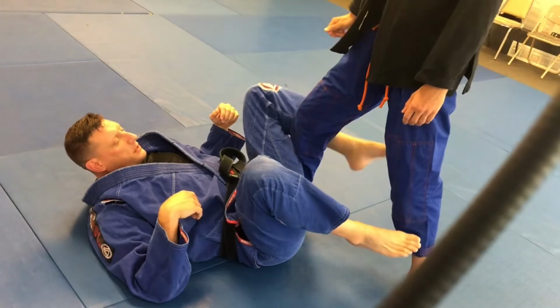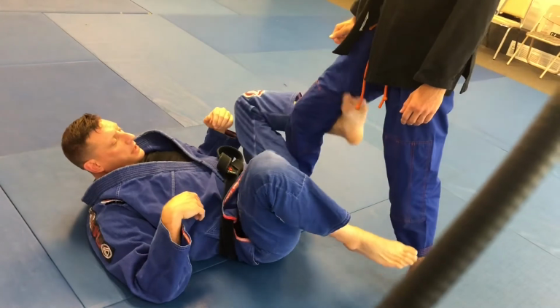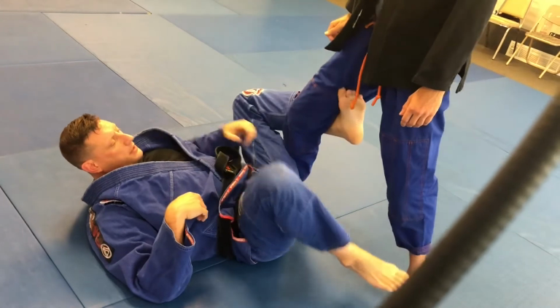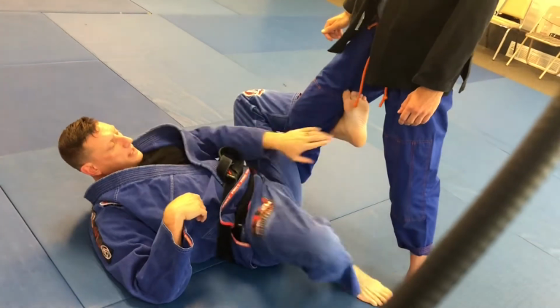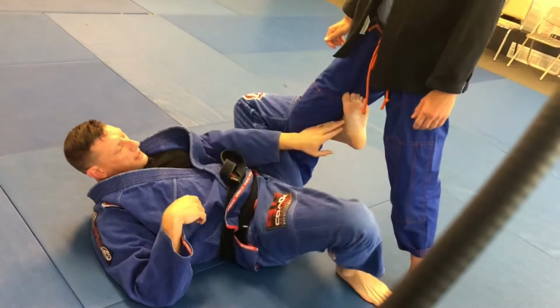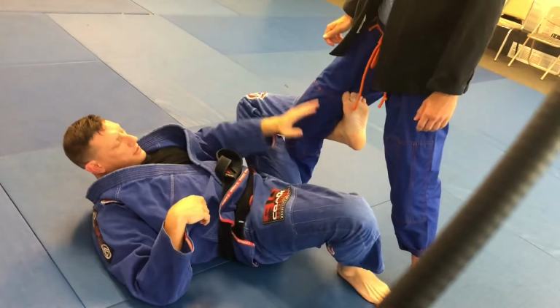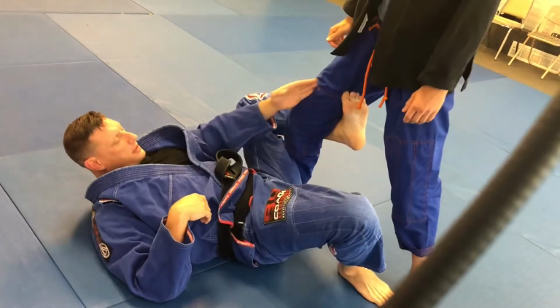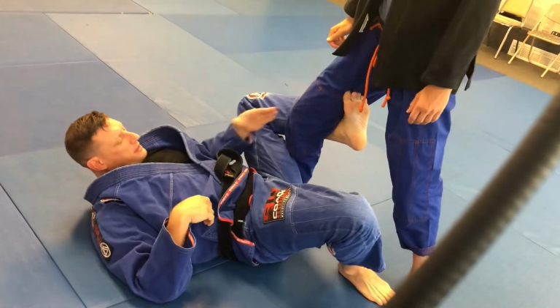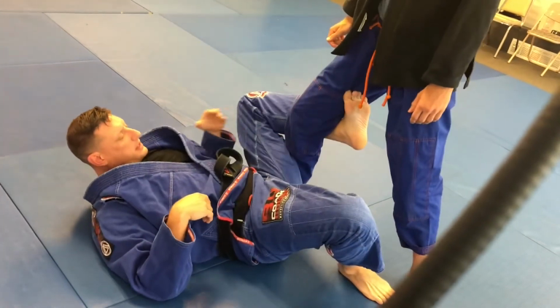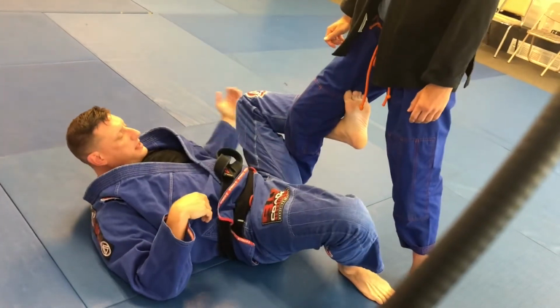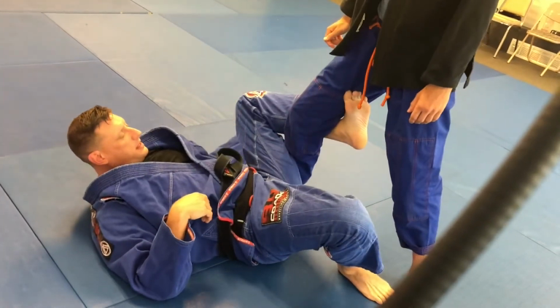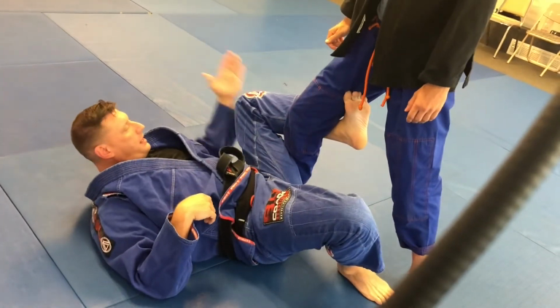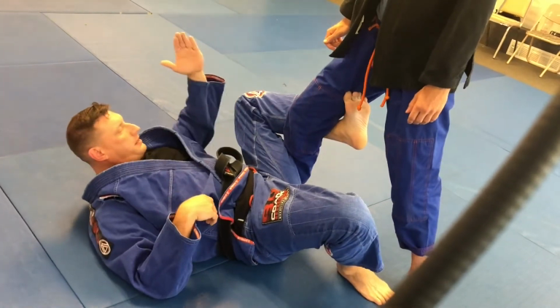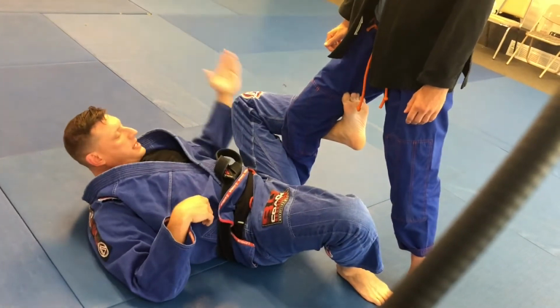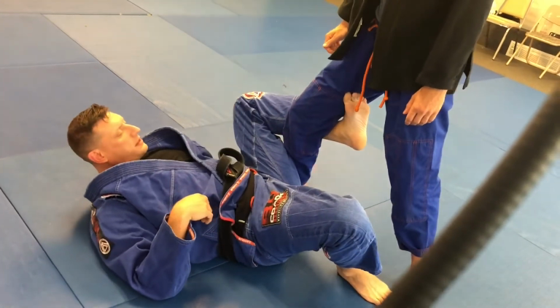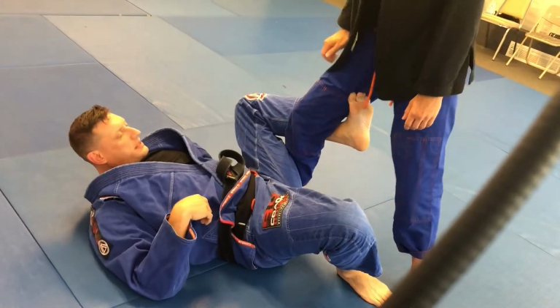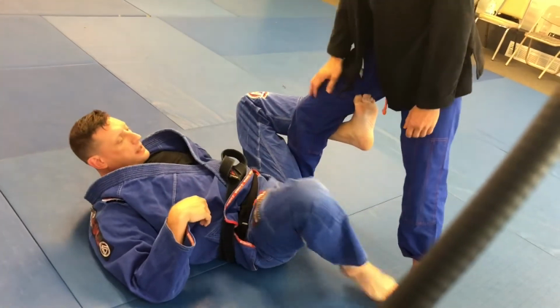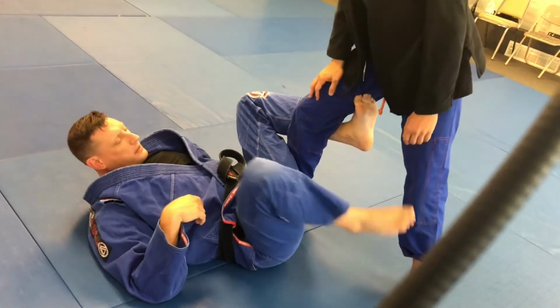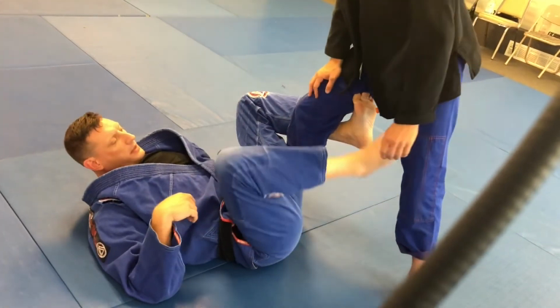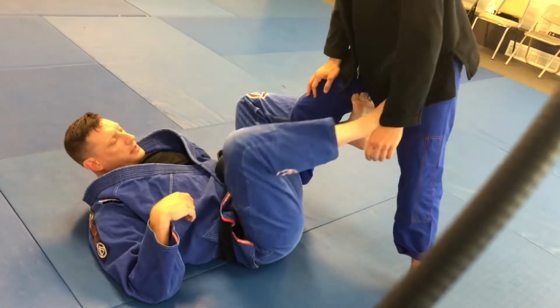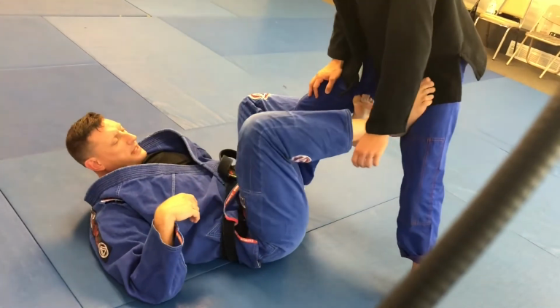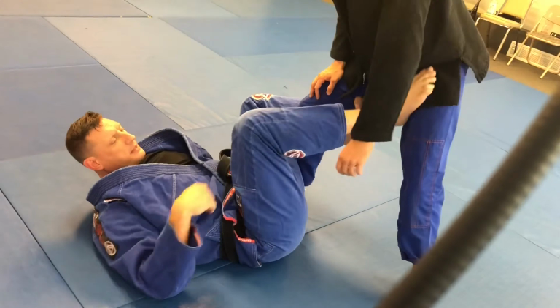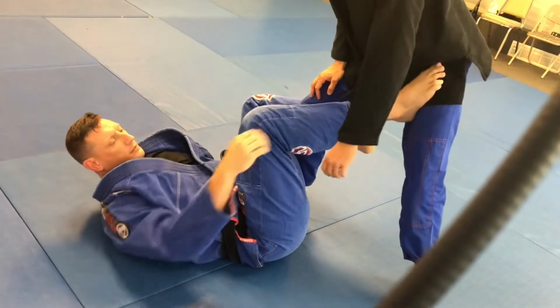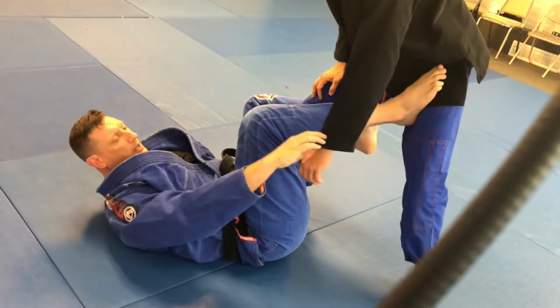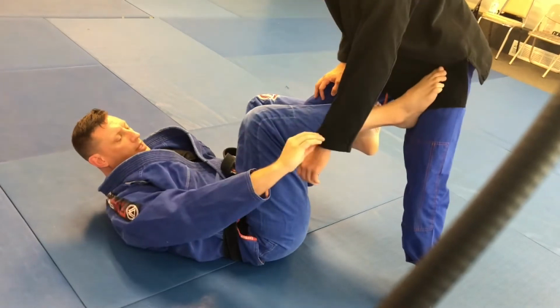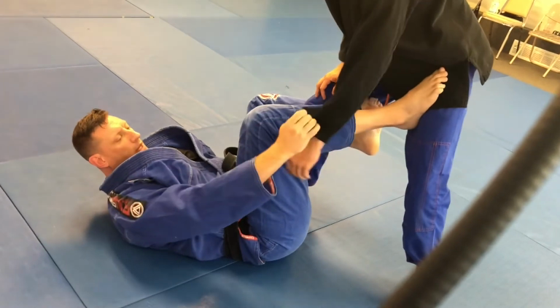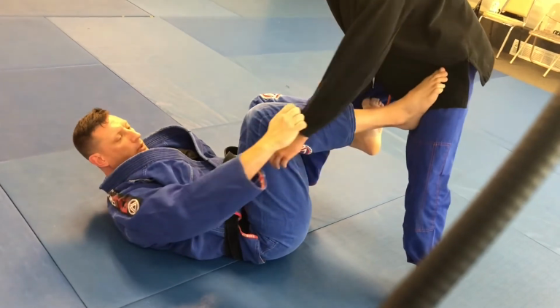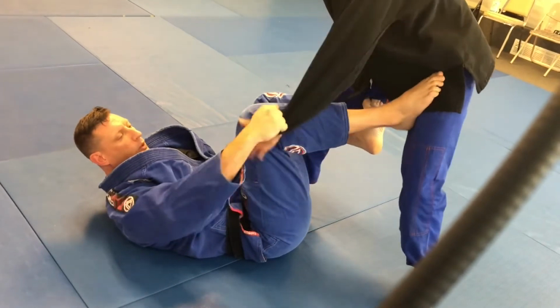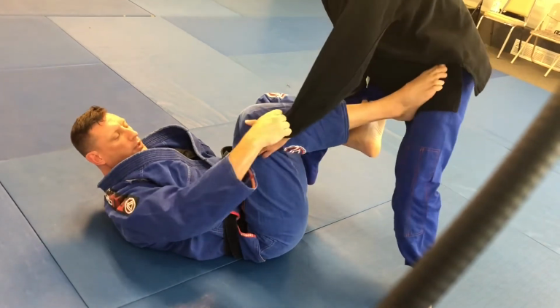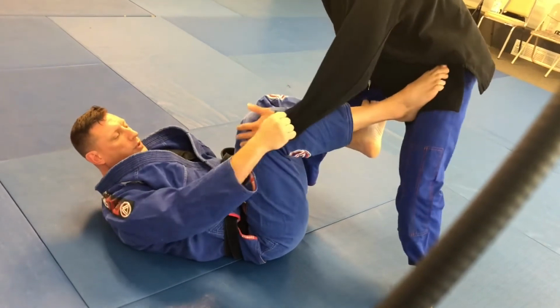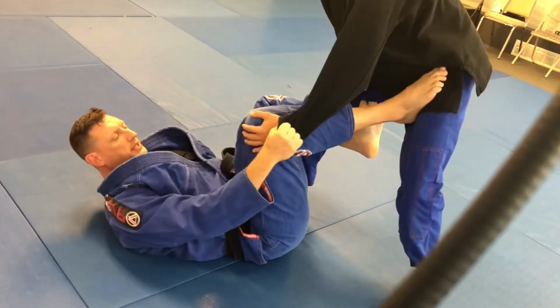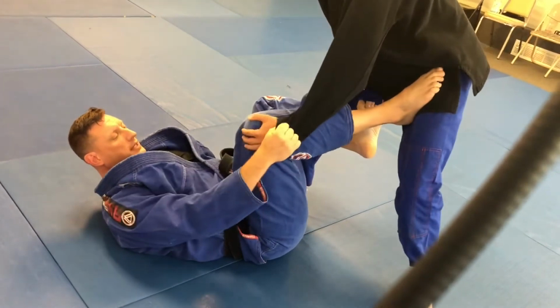Here's my De La Riva hook covering his leg. This hand is going to go to his ankle. This is my distance foot, and I want to control this sleeve.